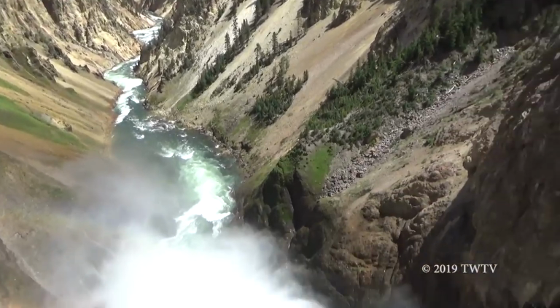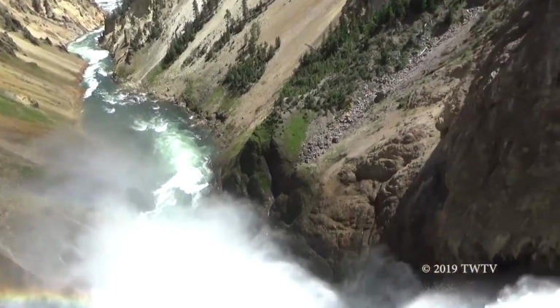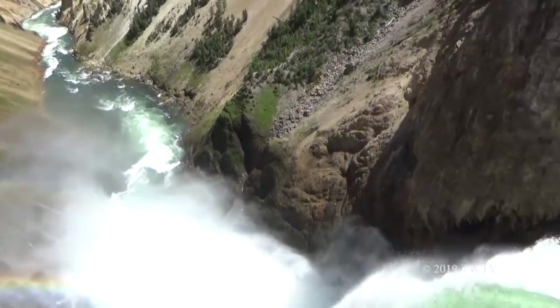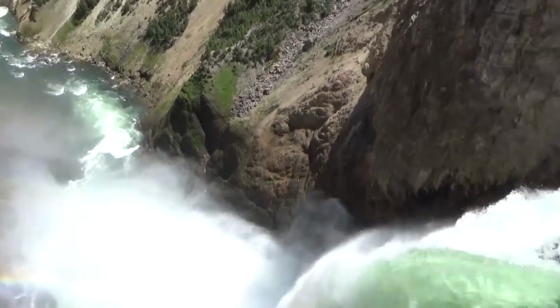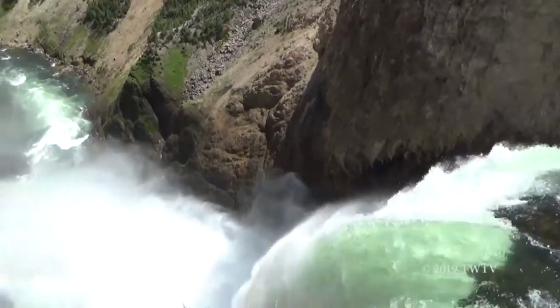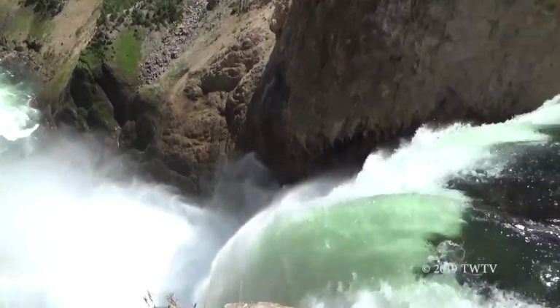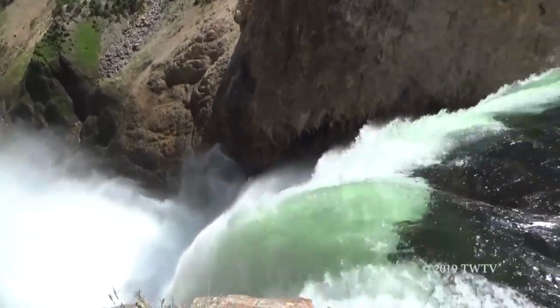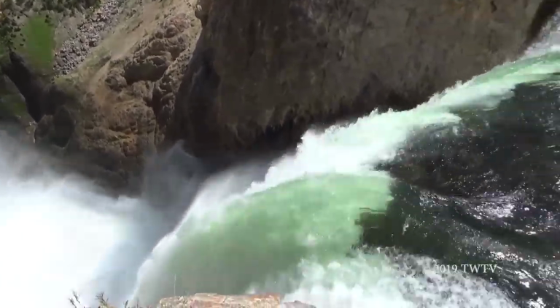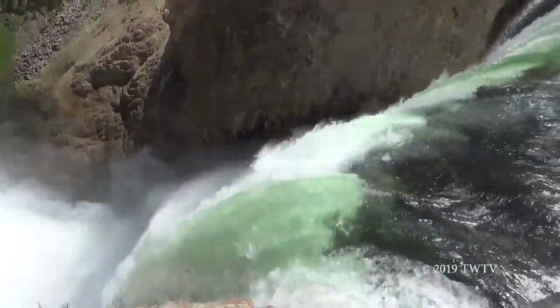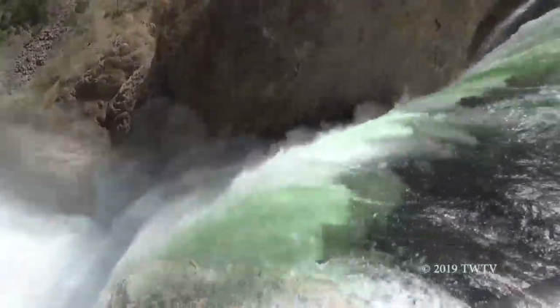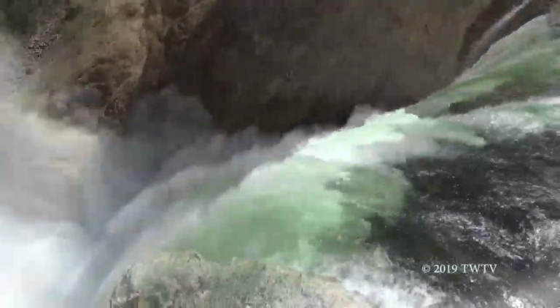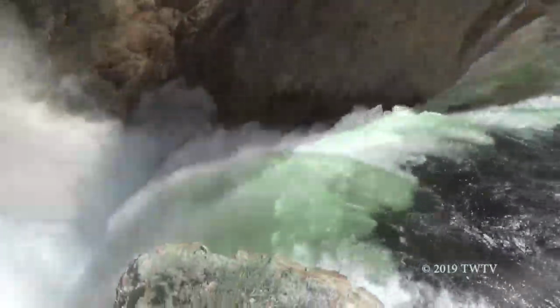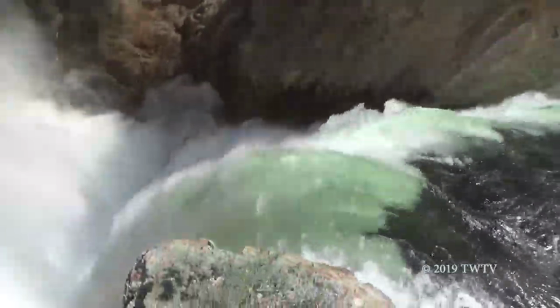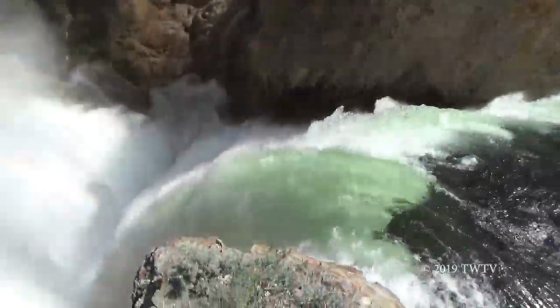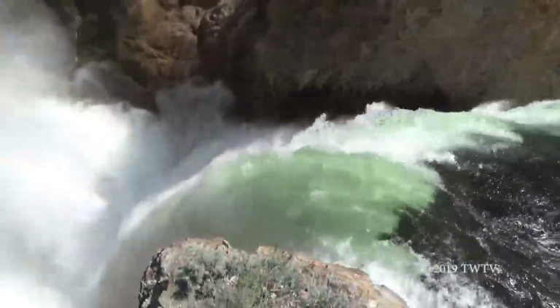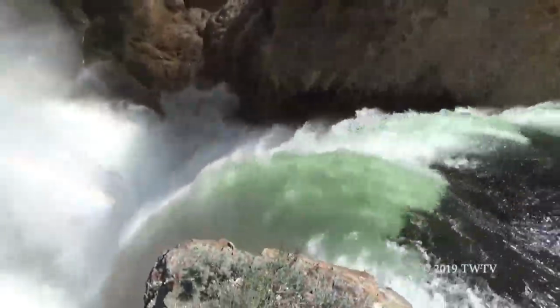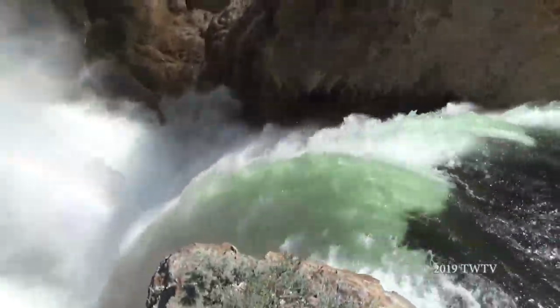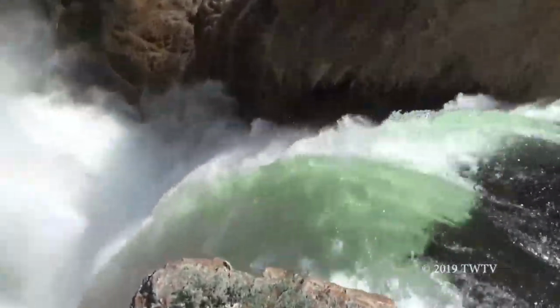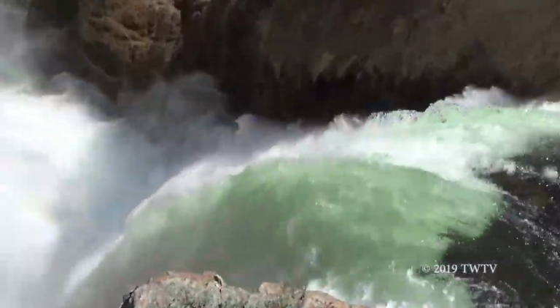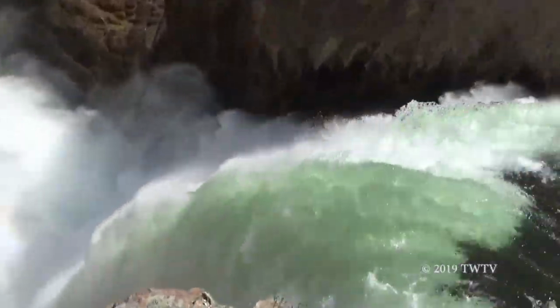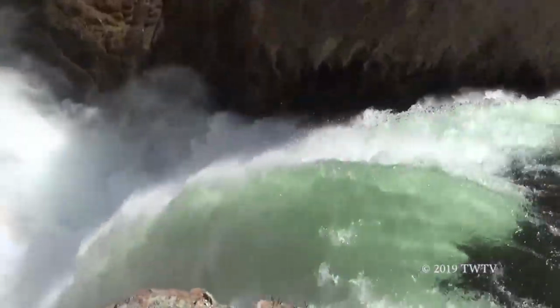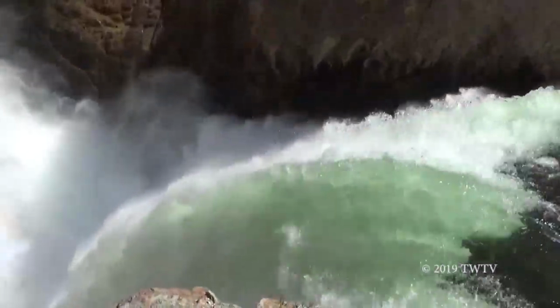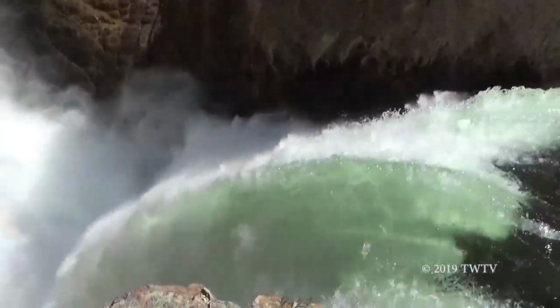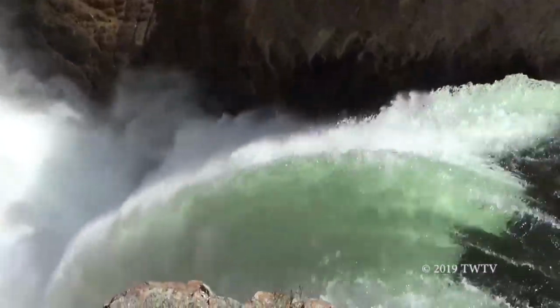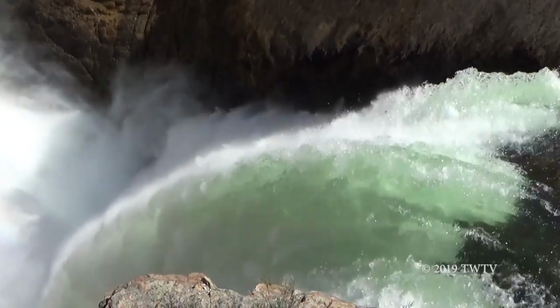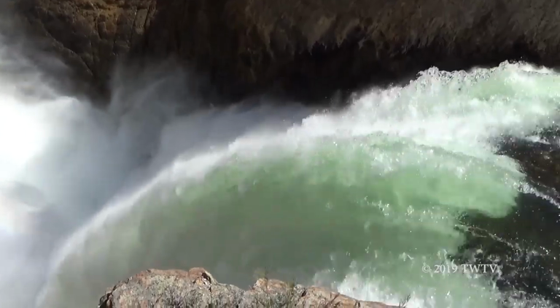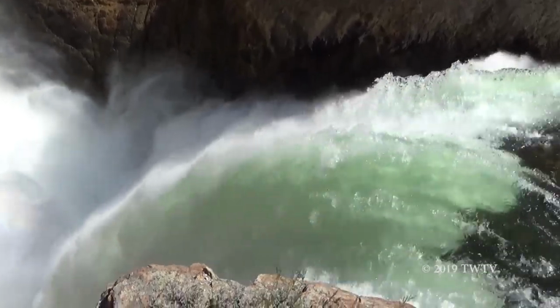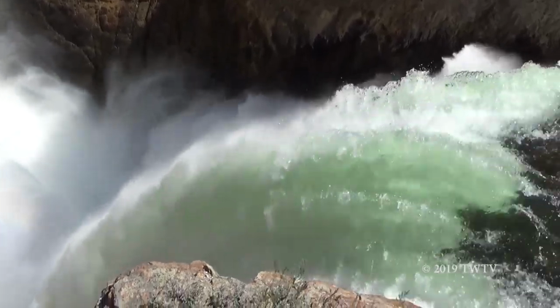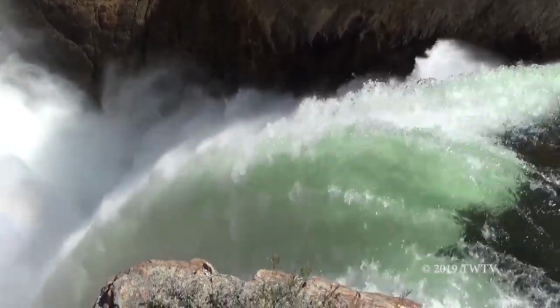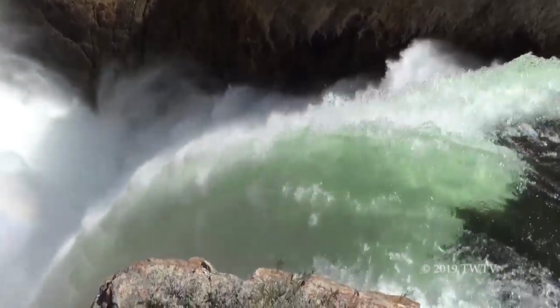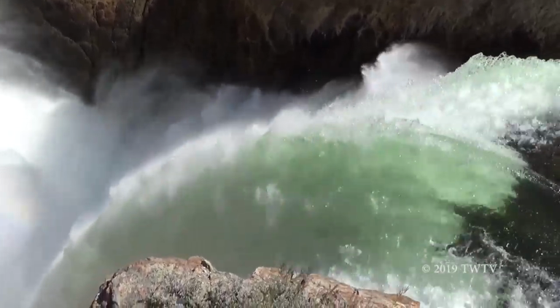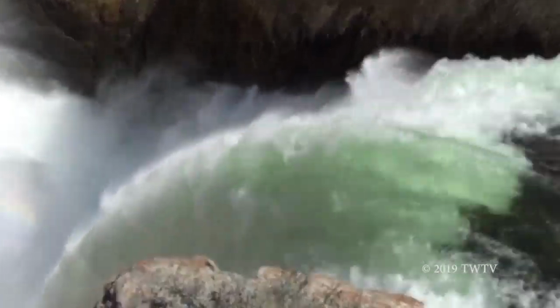In the spring, around 63,500 gallons of water flow over it every second.